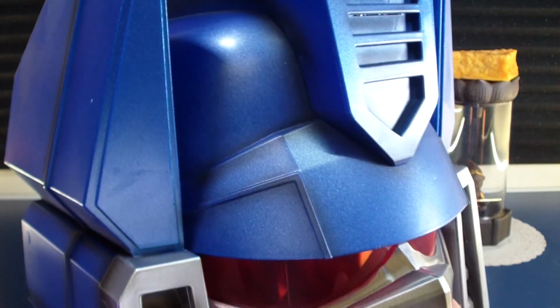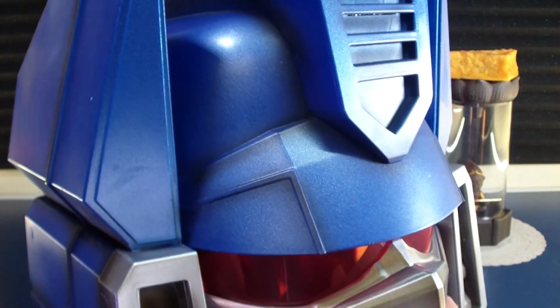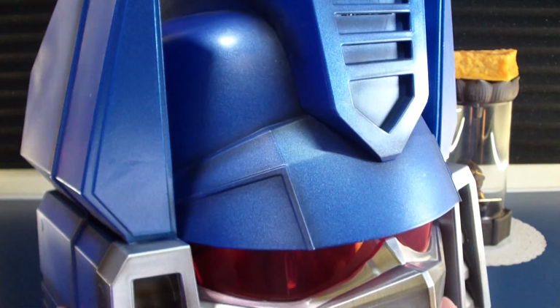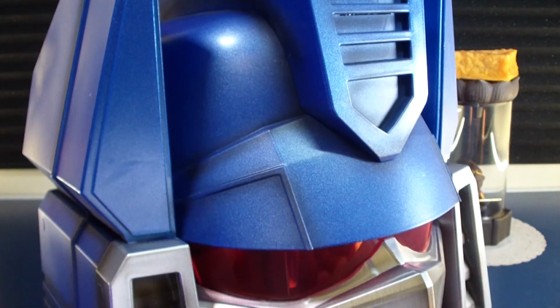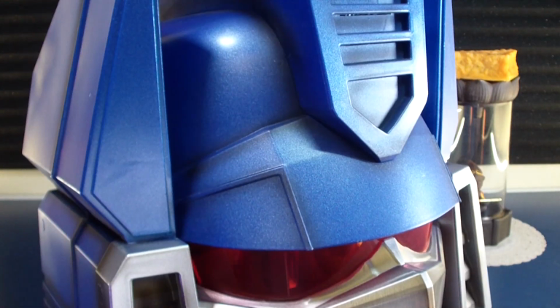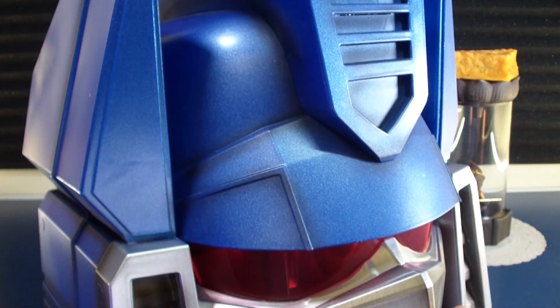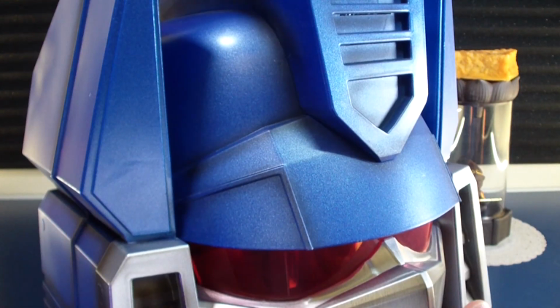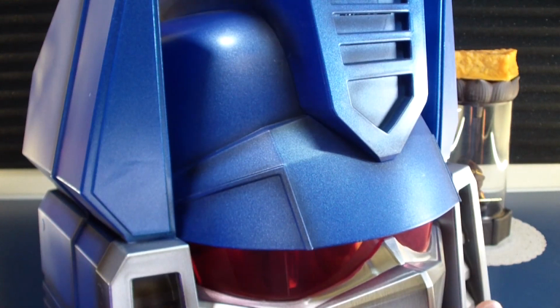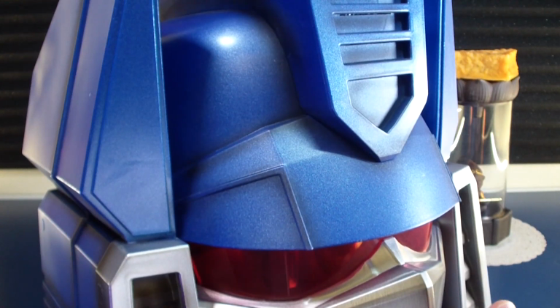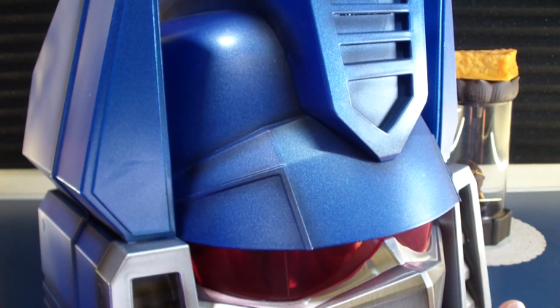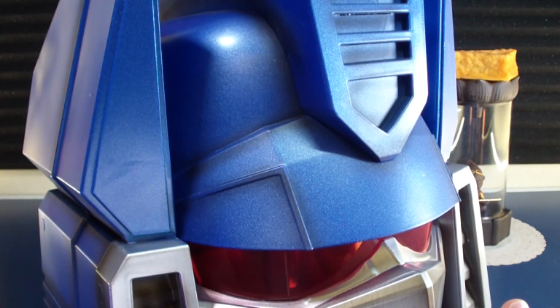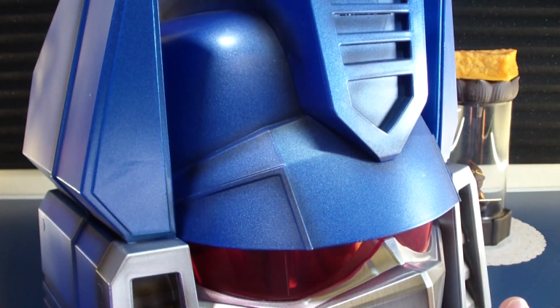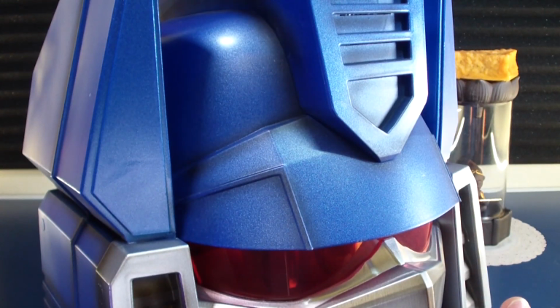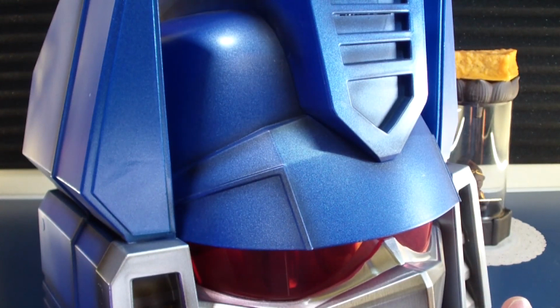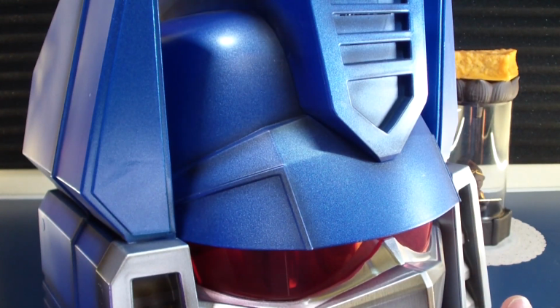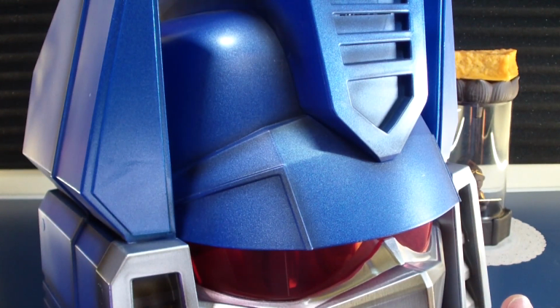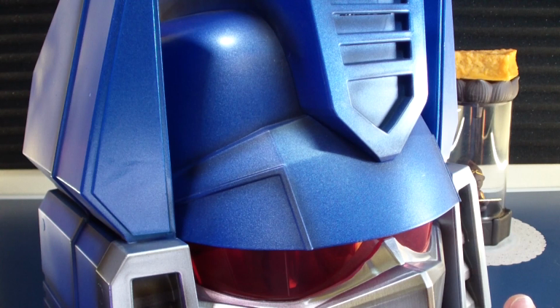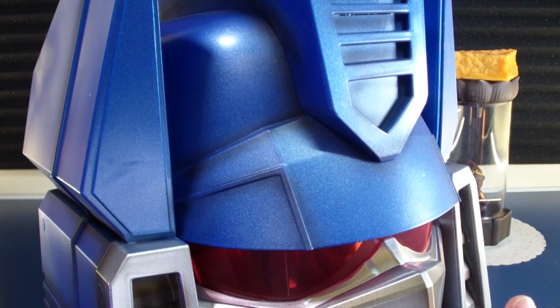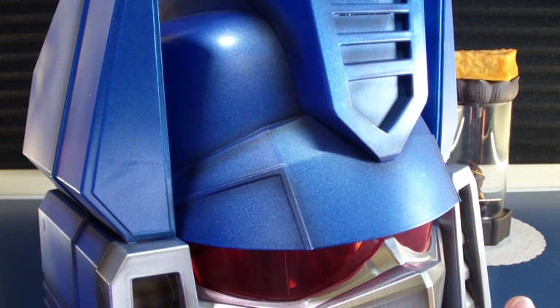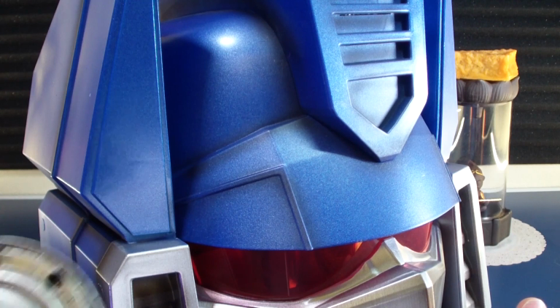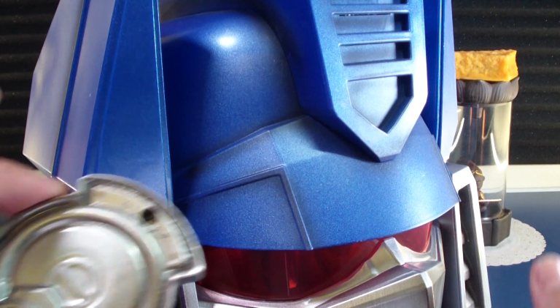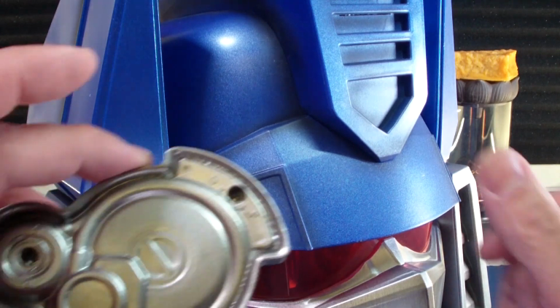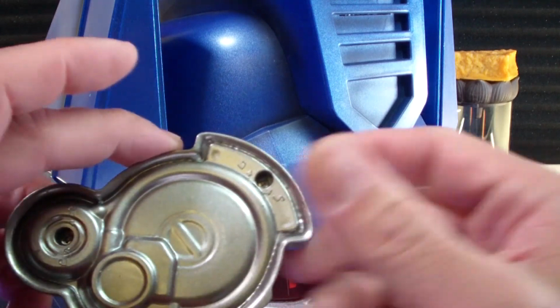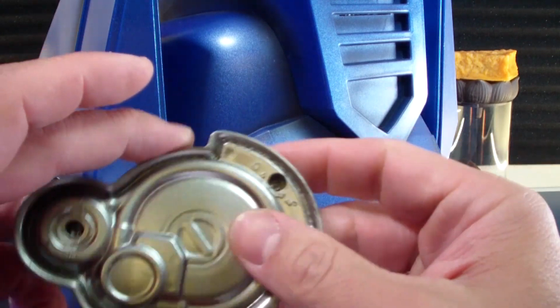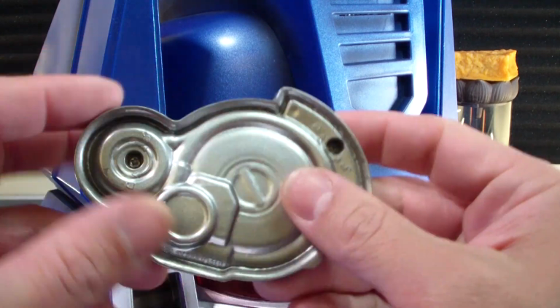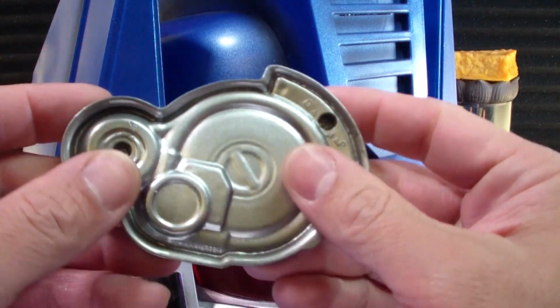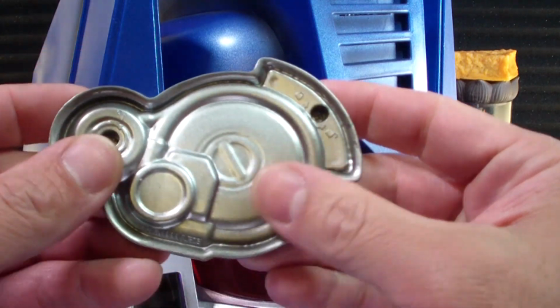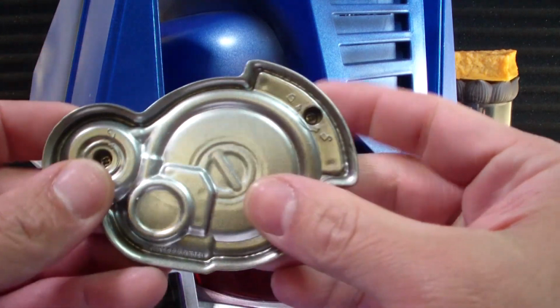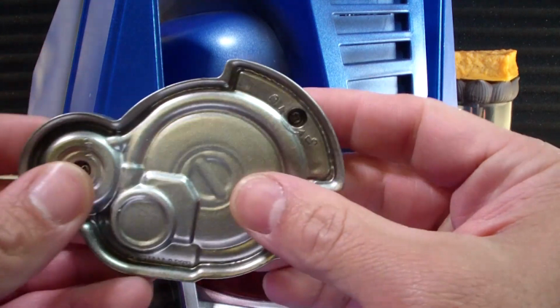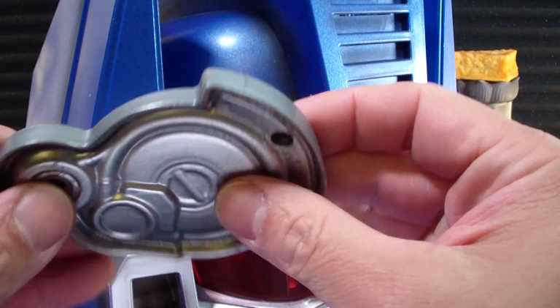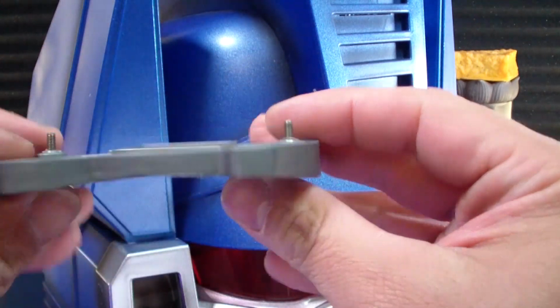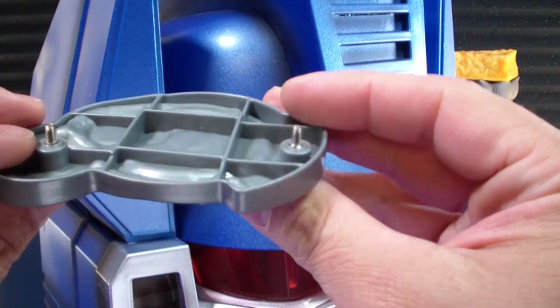Pretty cool if you love Soundwave, which I do. There's the battery compartment — two screws.